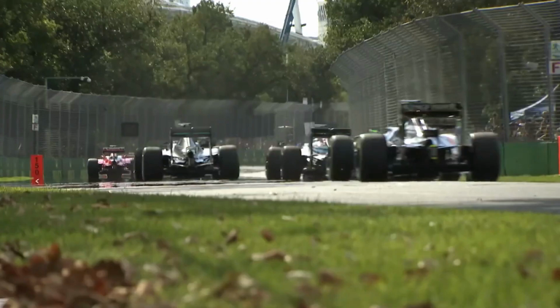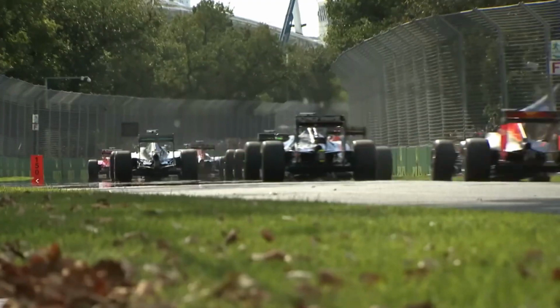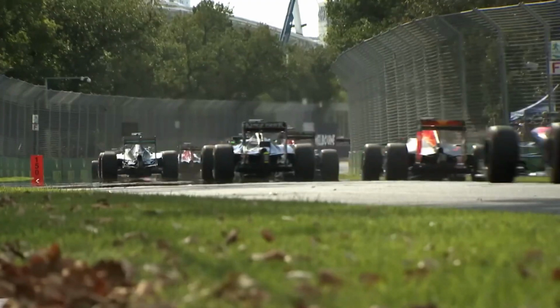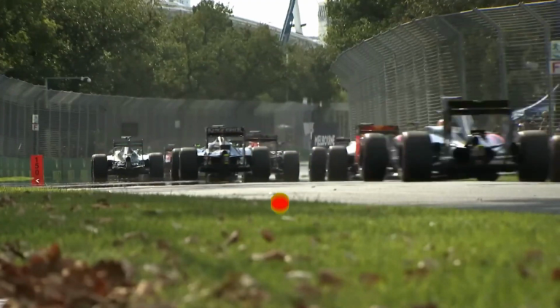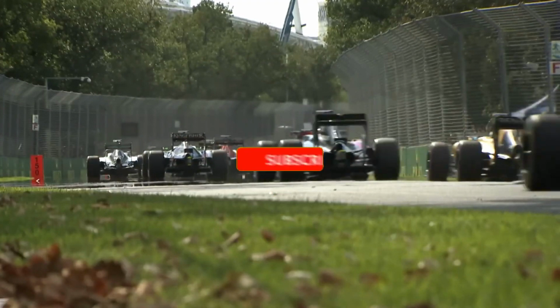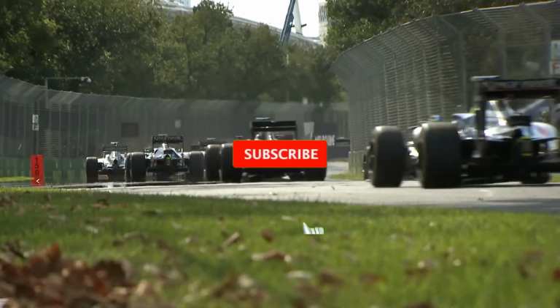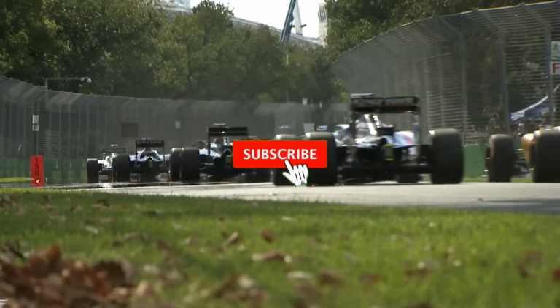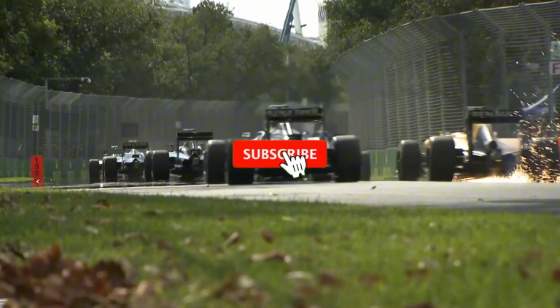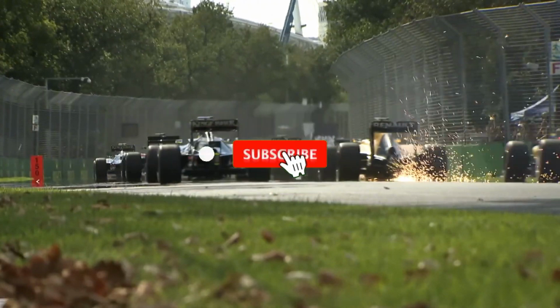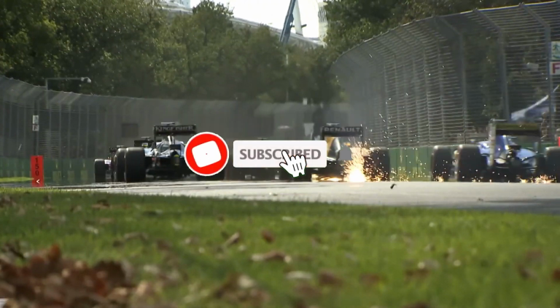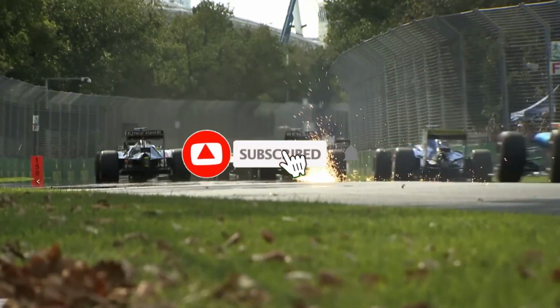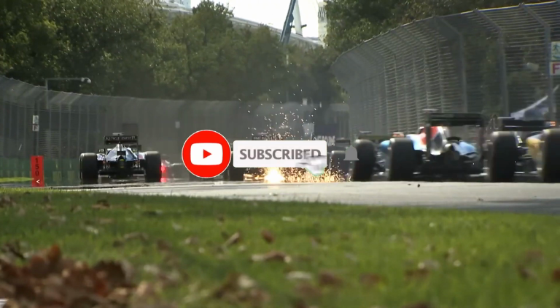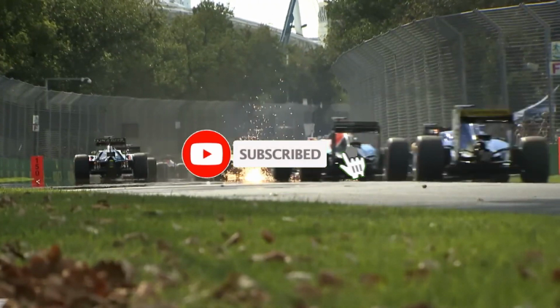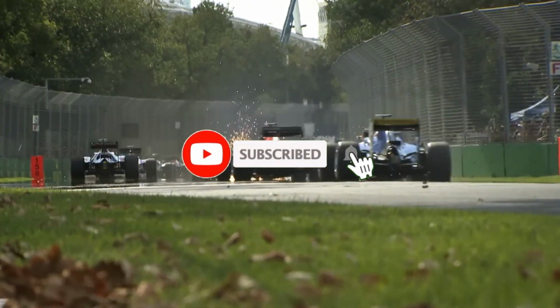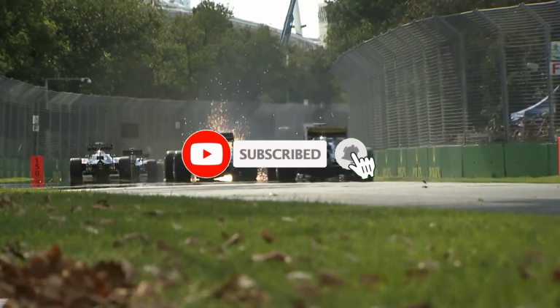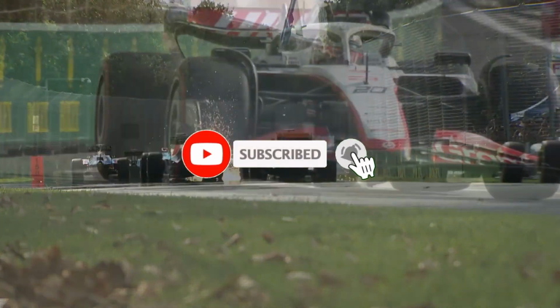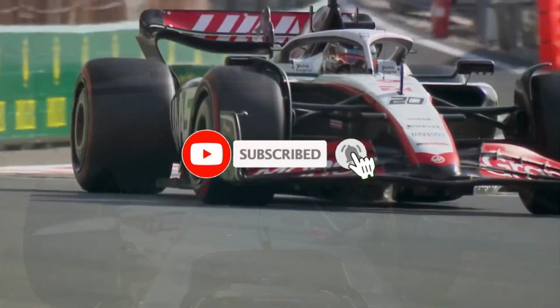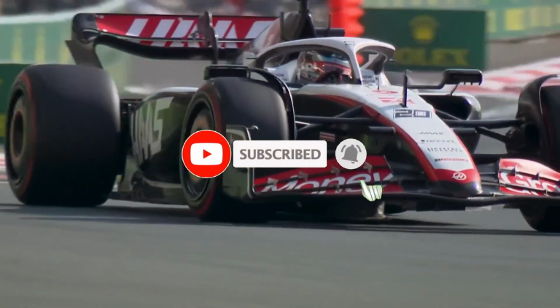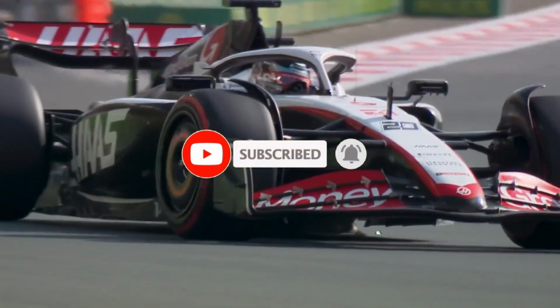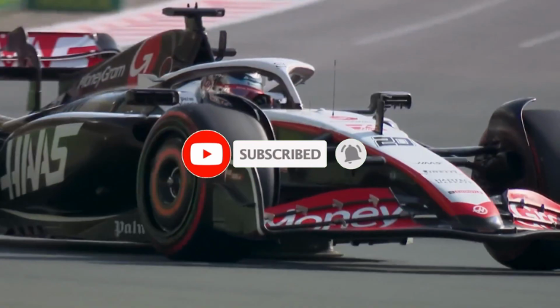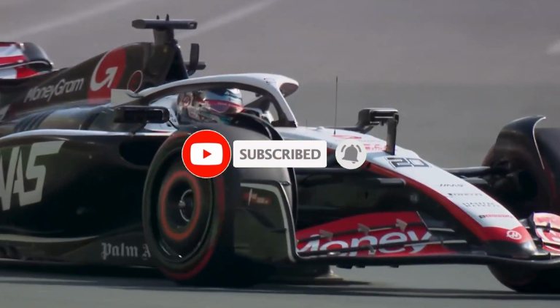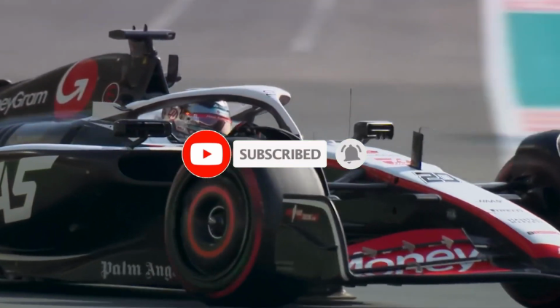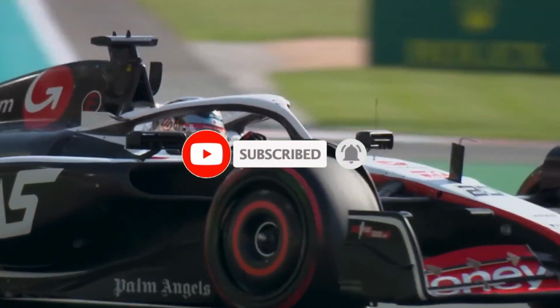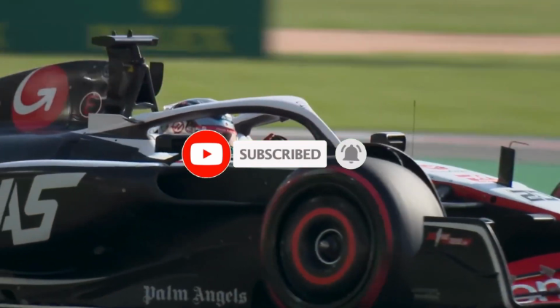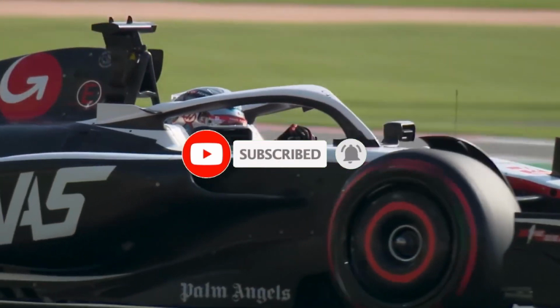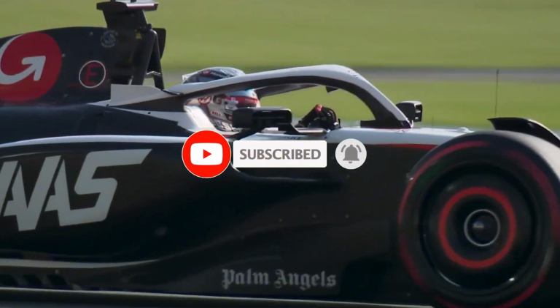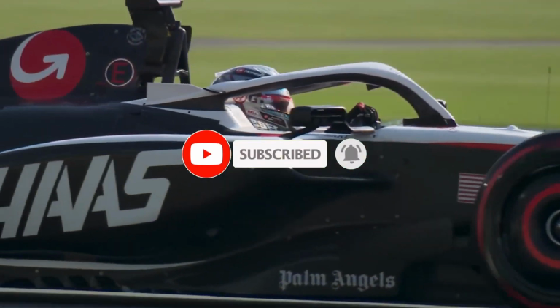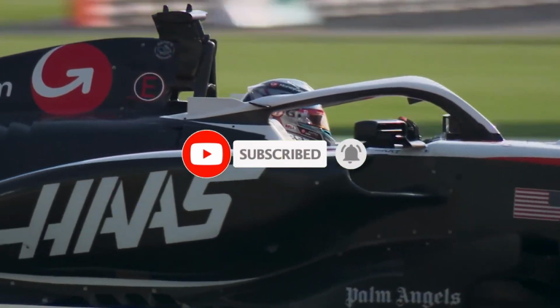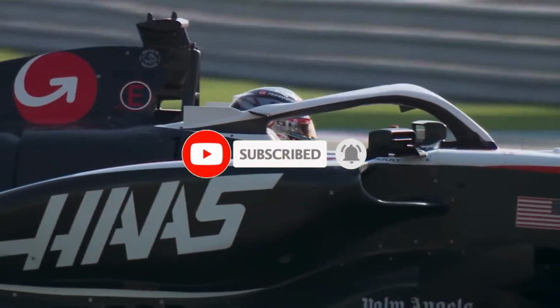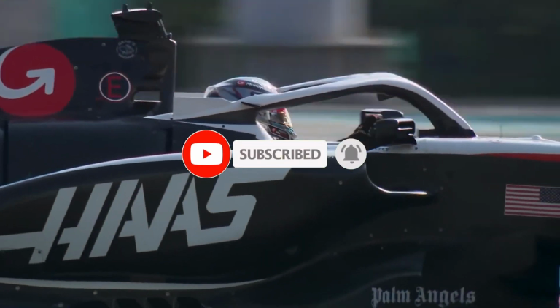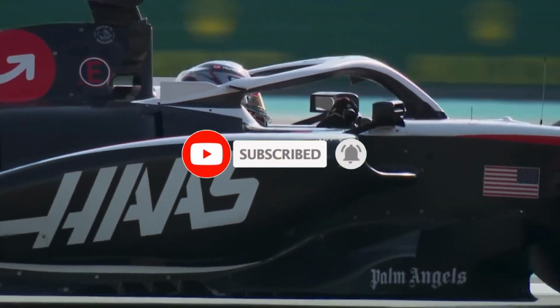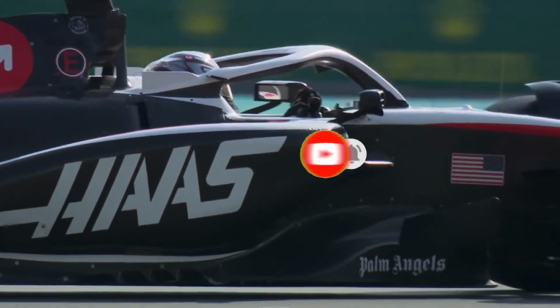Remember to like and subscribe for more F1 explainers, and let us know in the comments which F1 topic you'd like us to break down next.